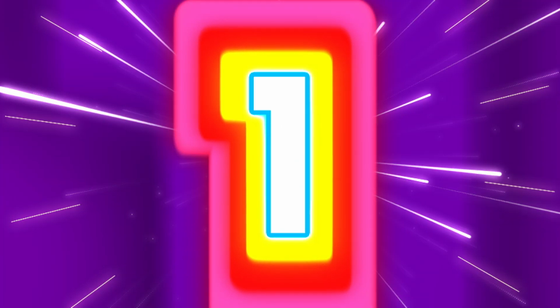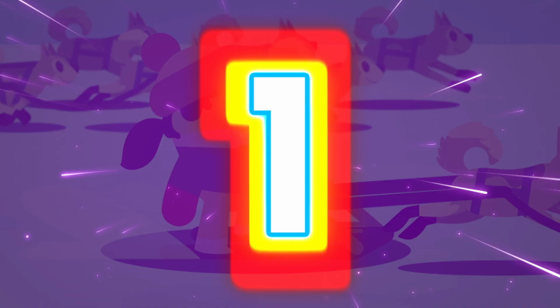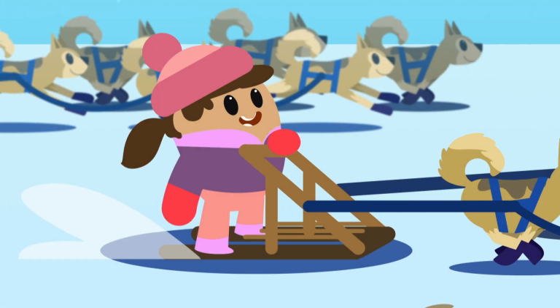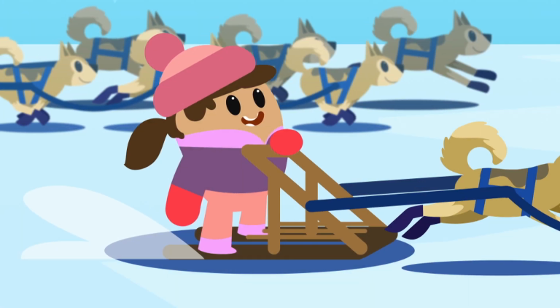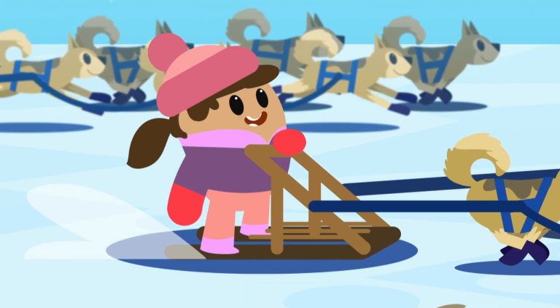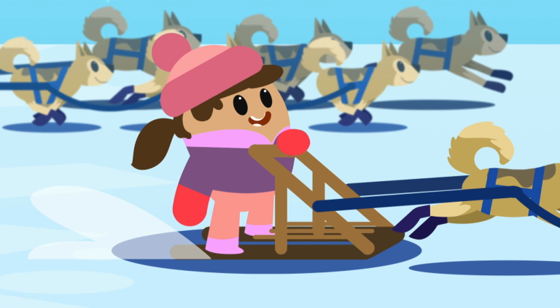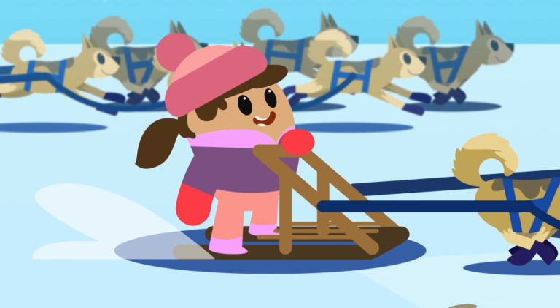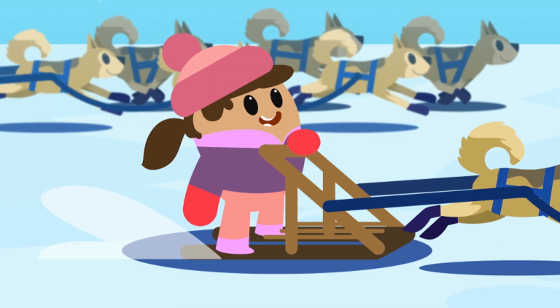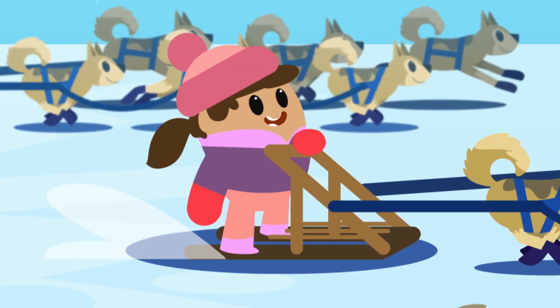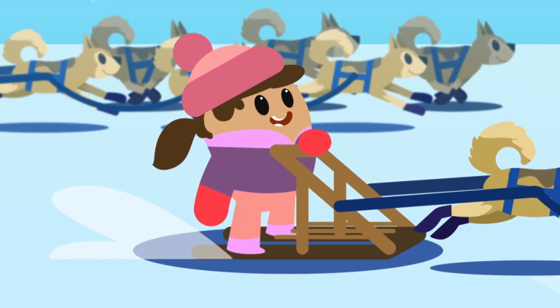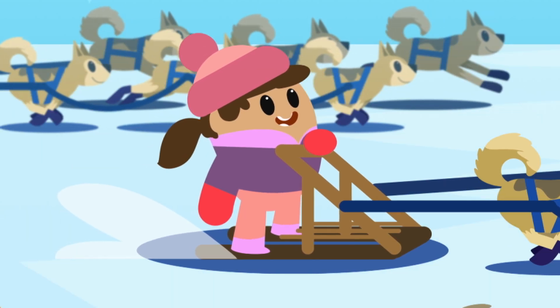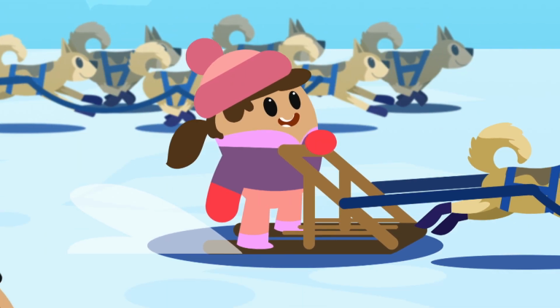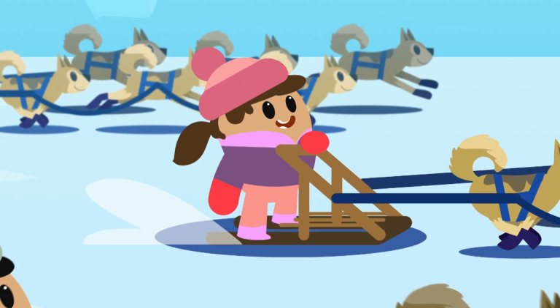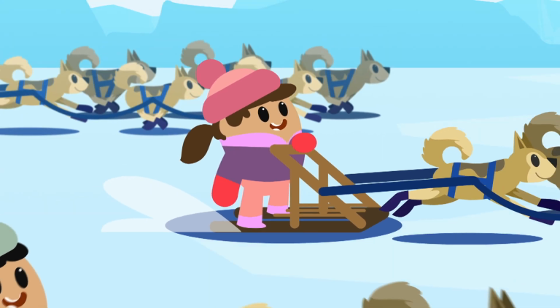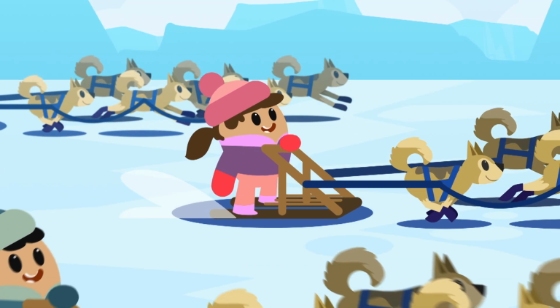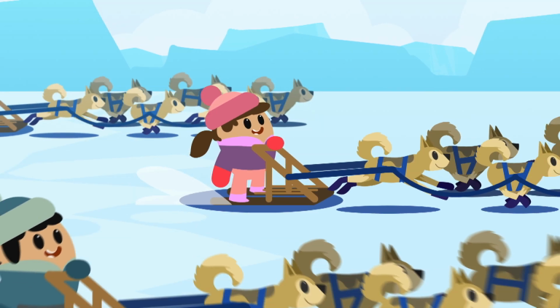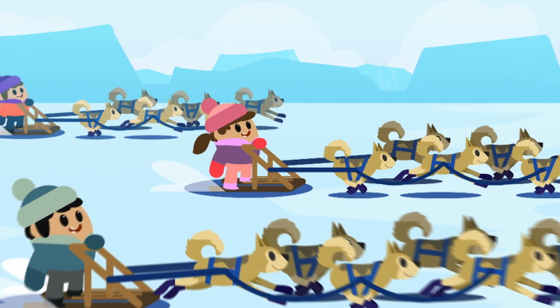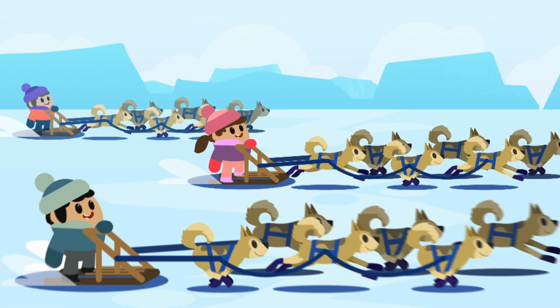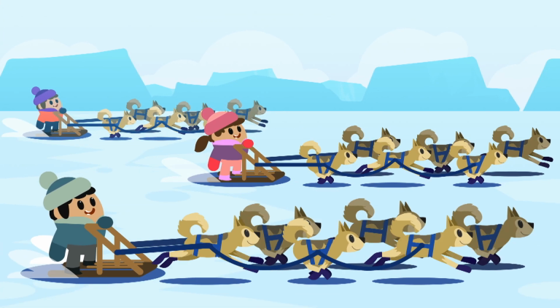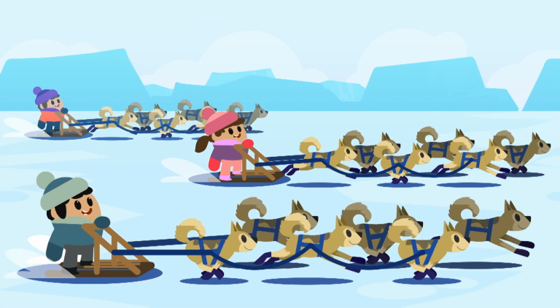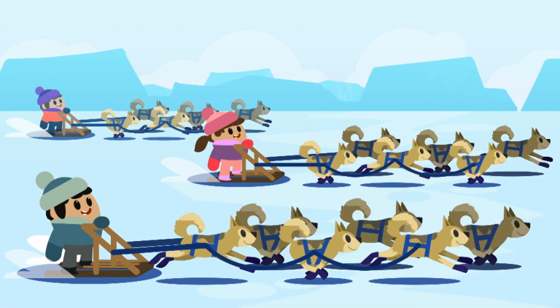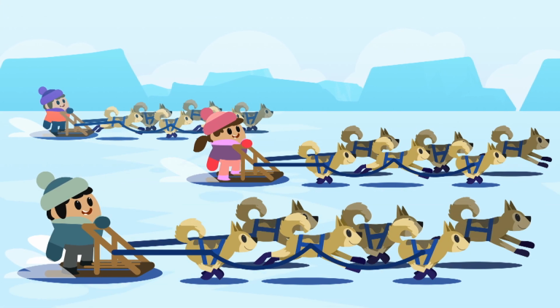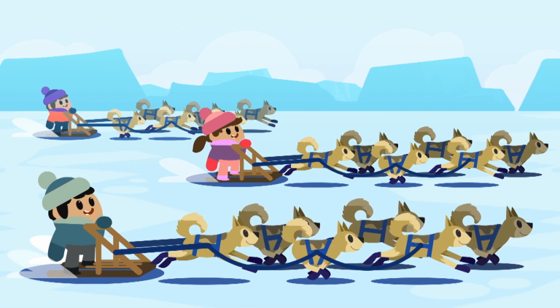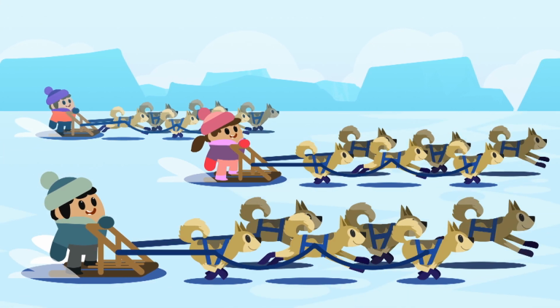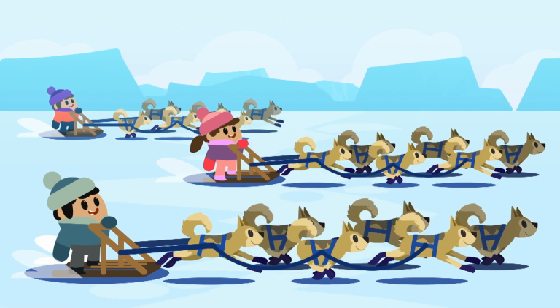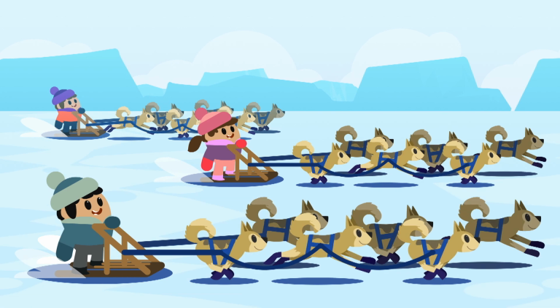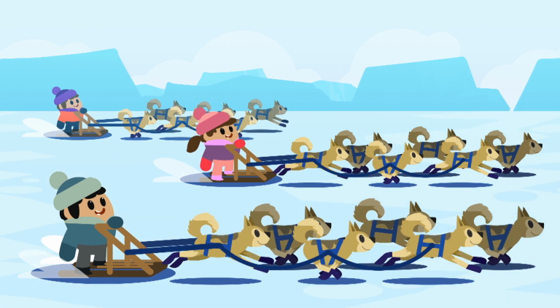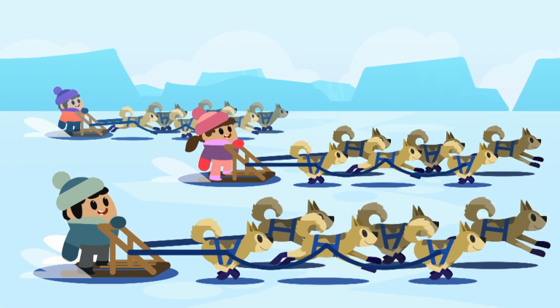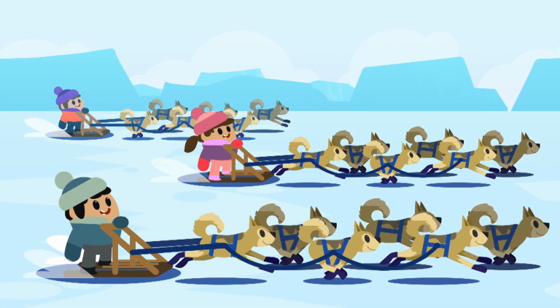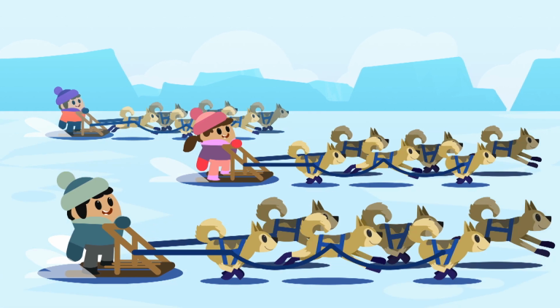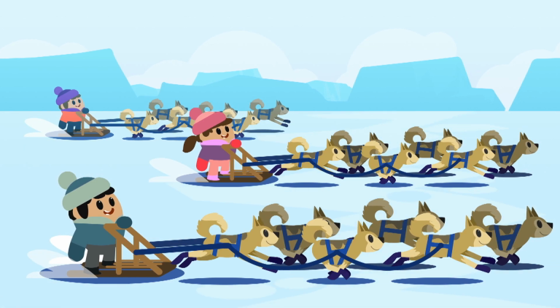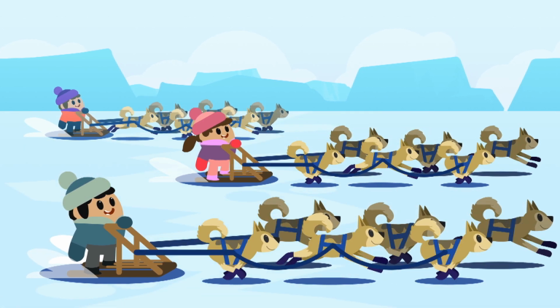In winter, people travel on sleds pulled by teams of special dogs known as huskies.